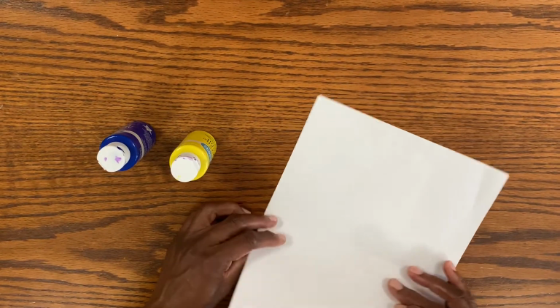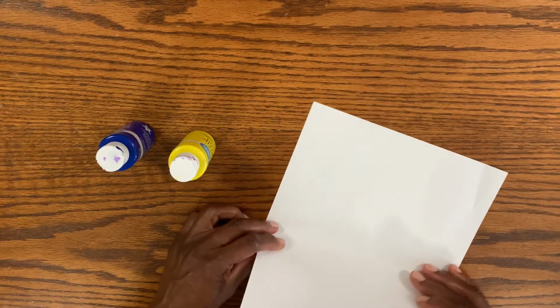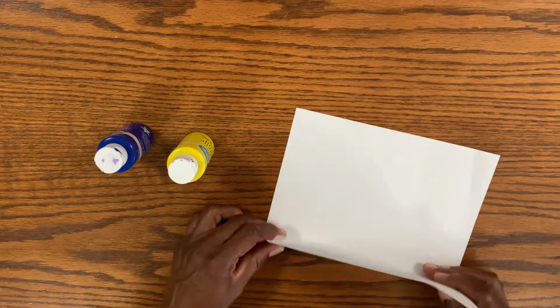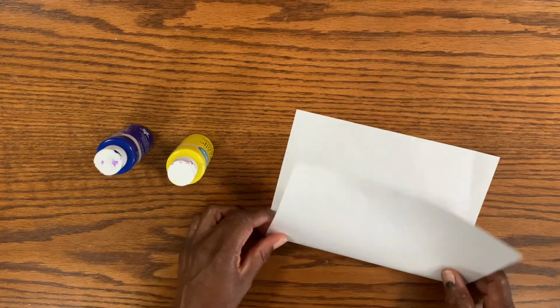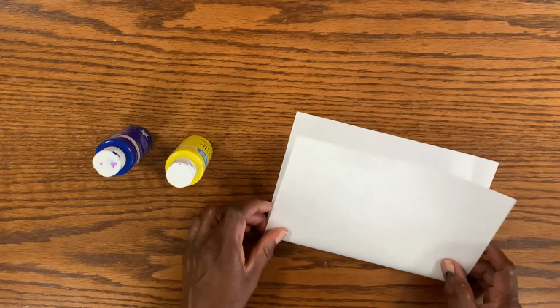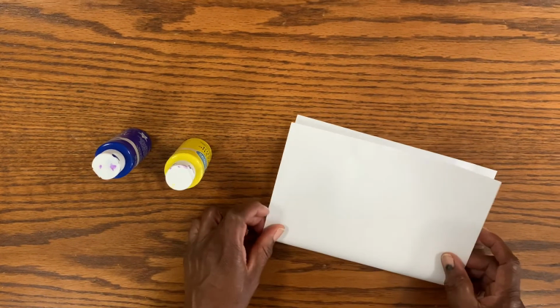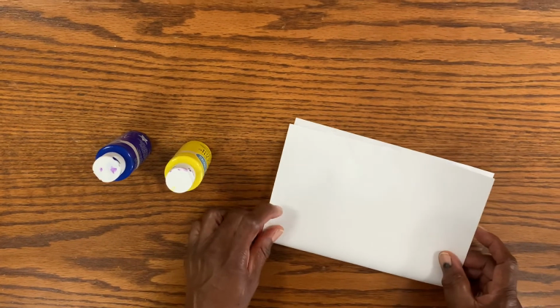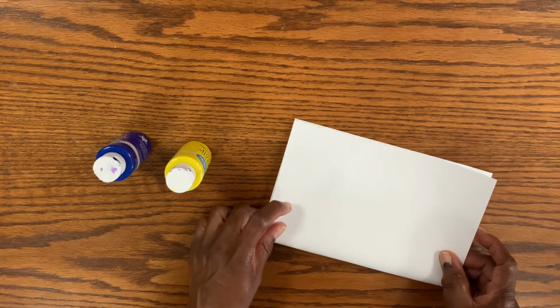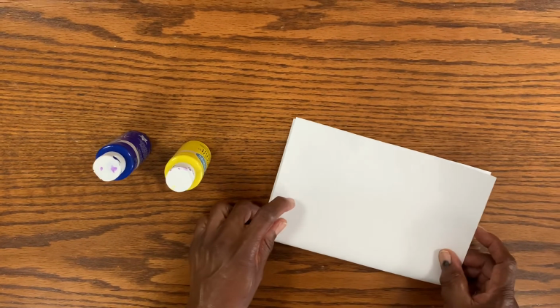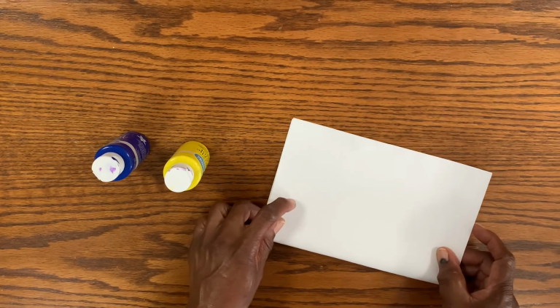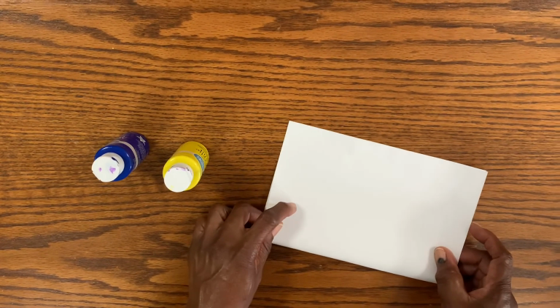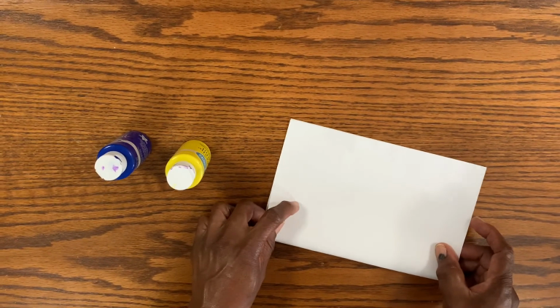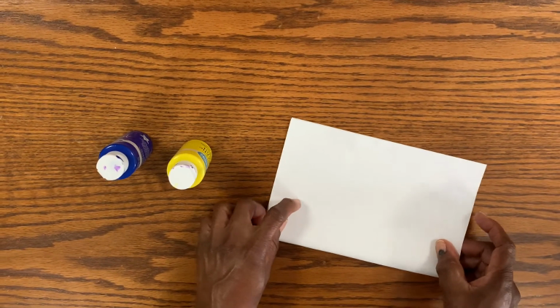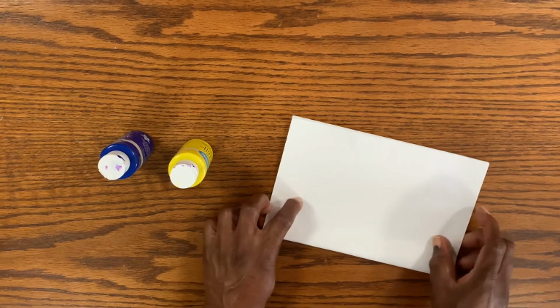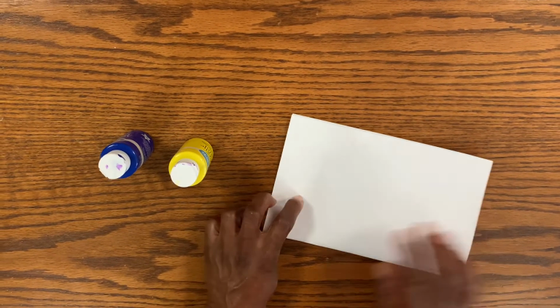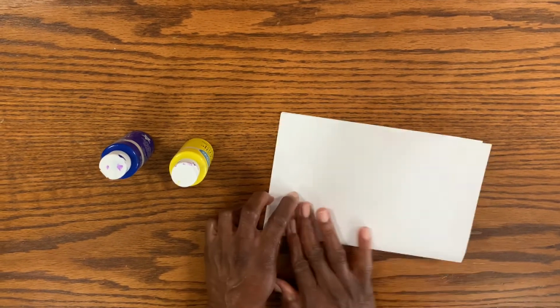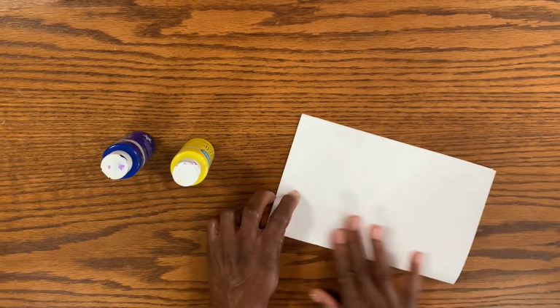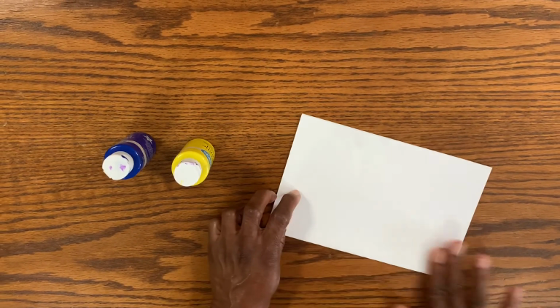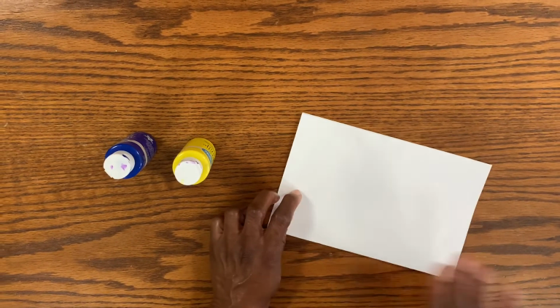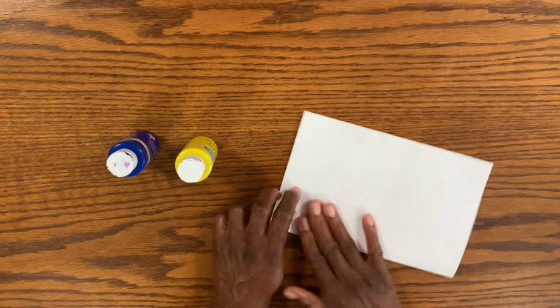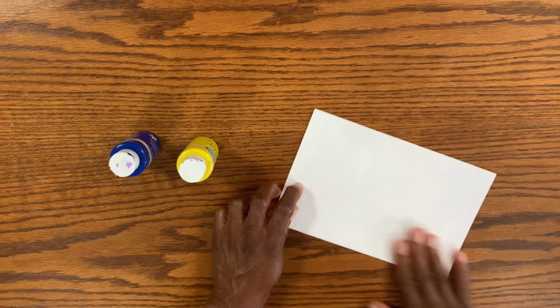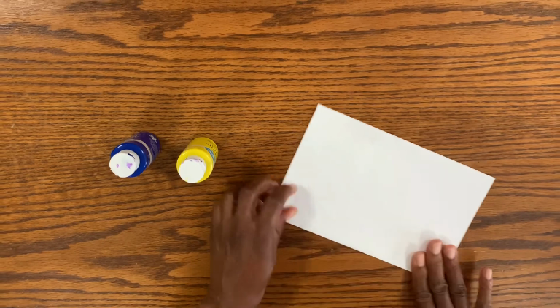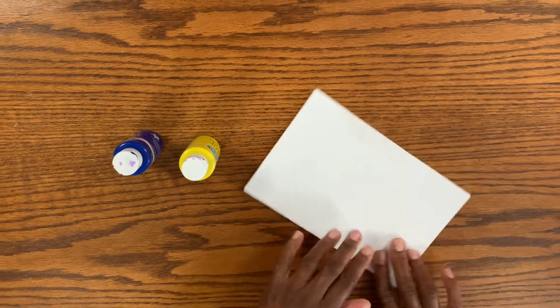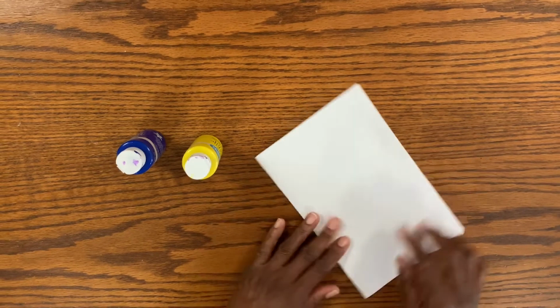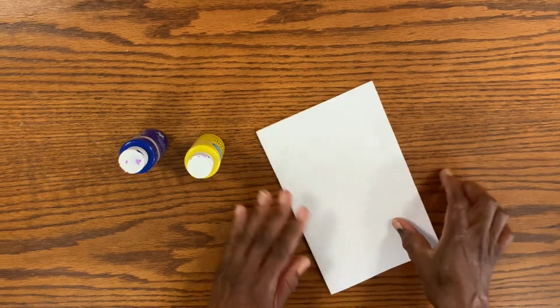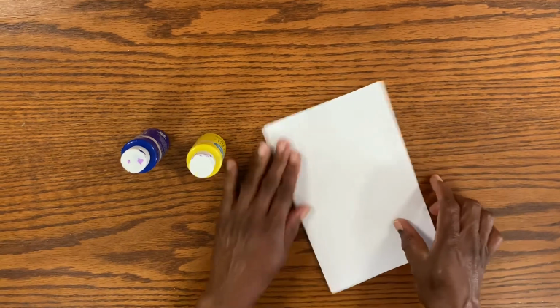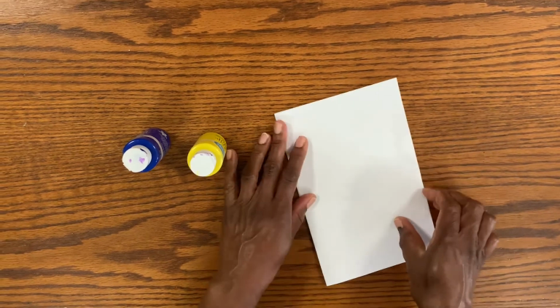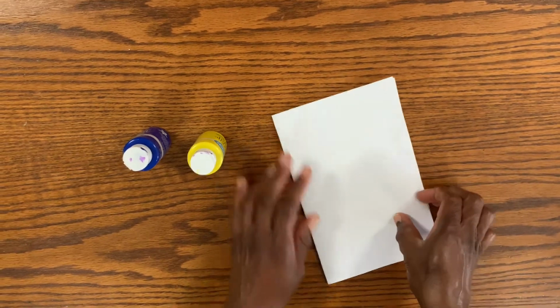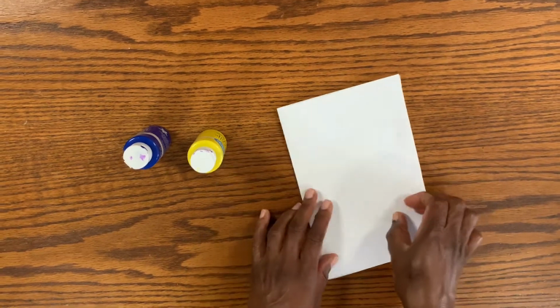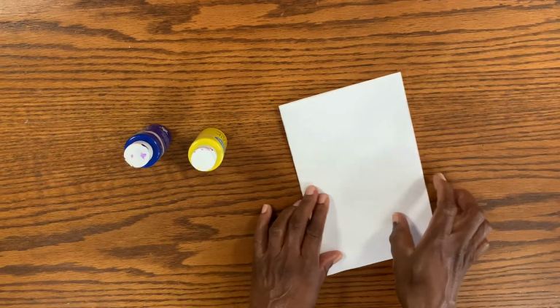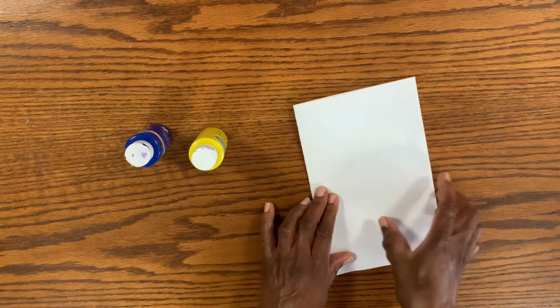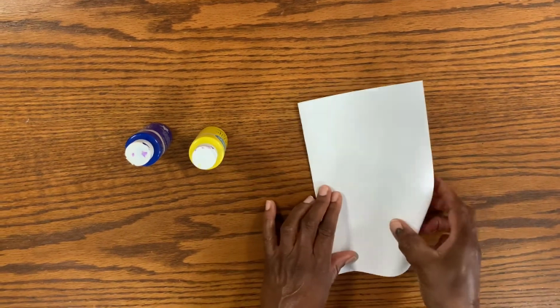To start off, we're going to fold our piece of paper in half, hamburger style.